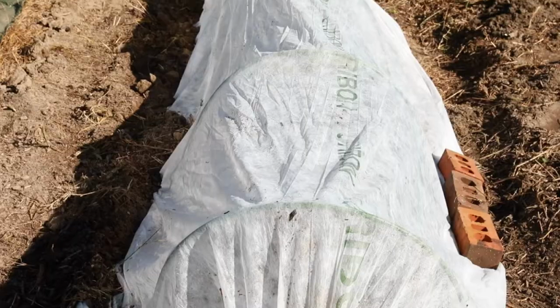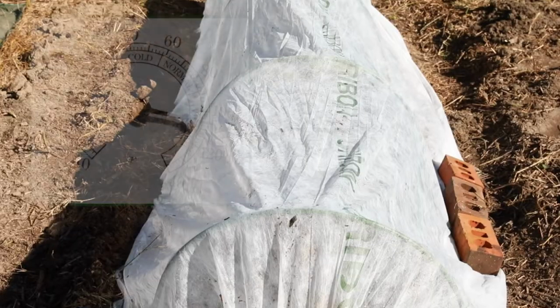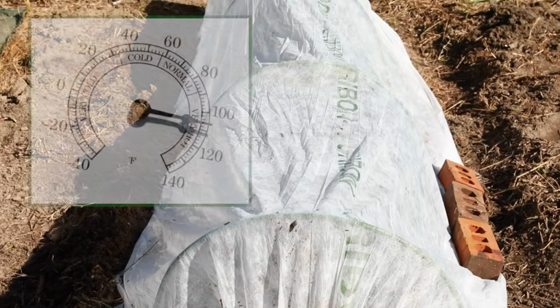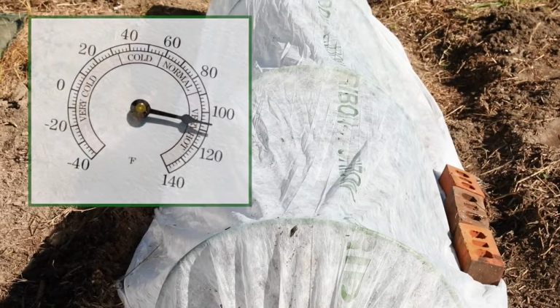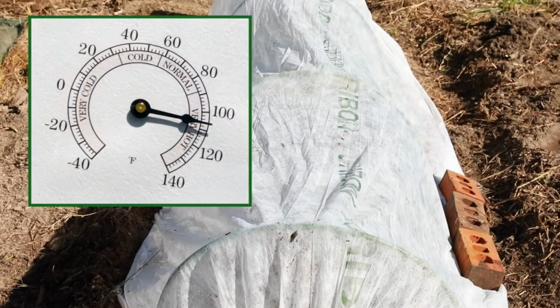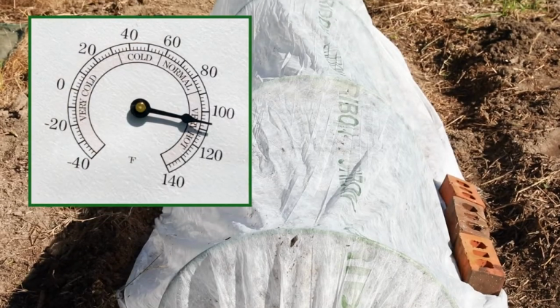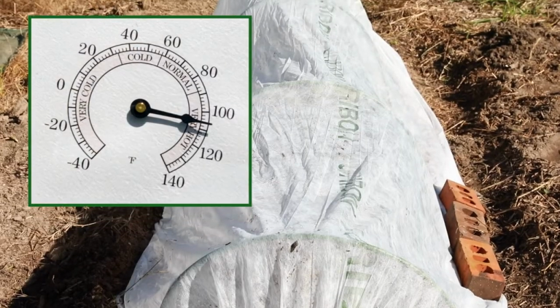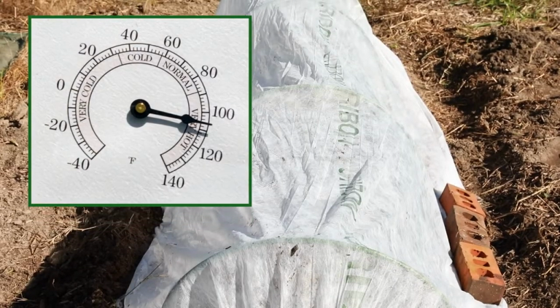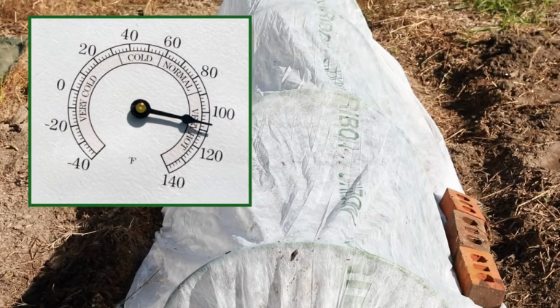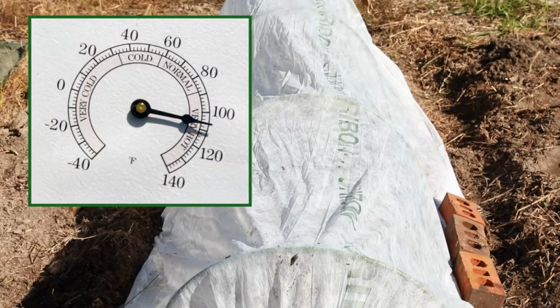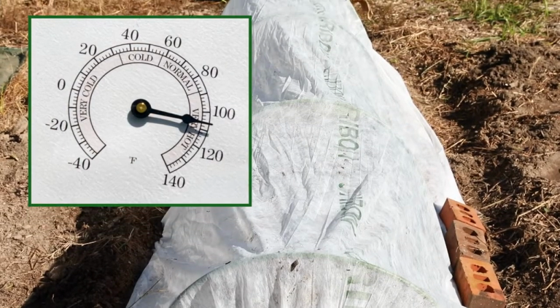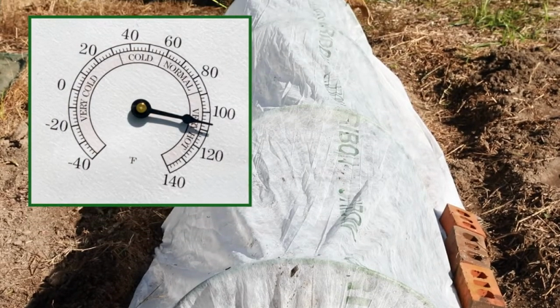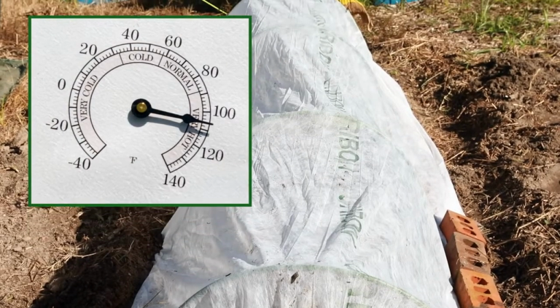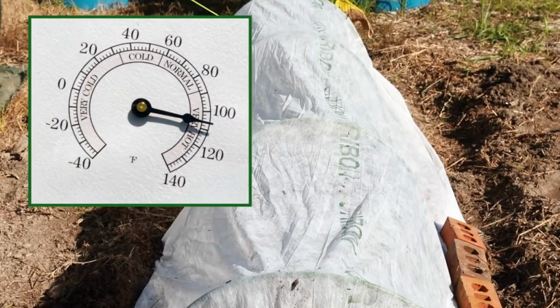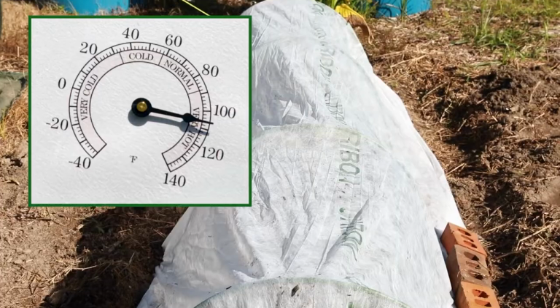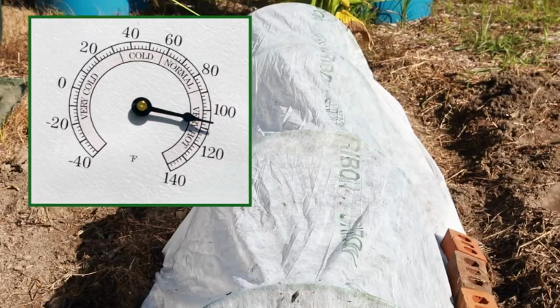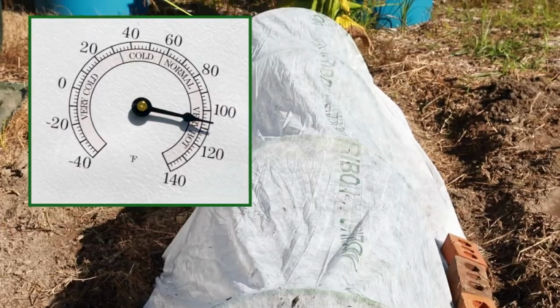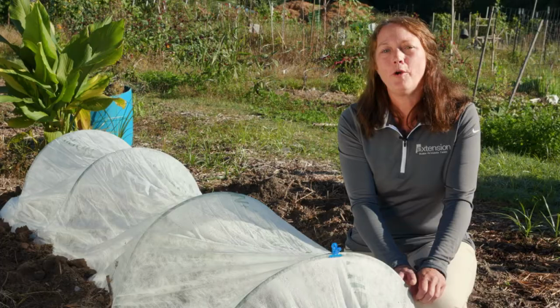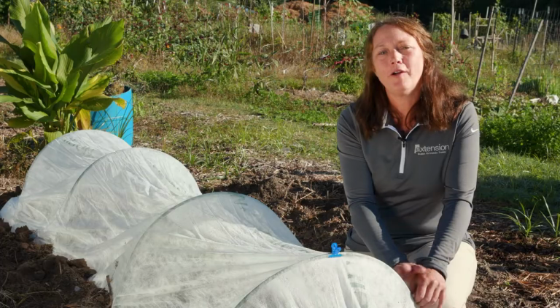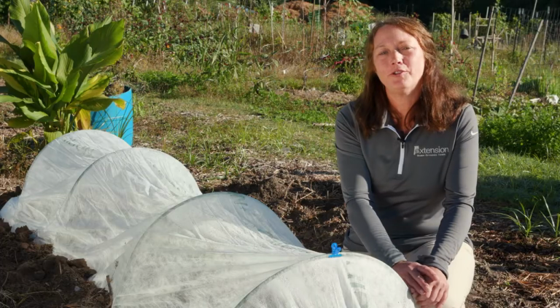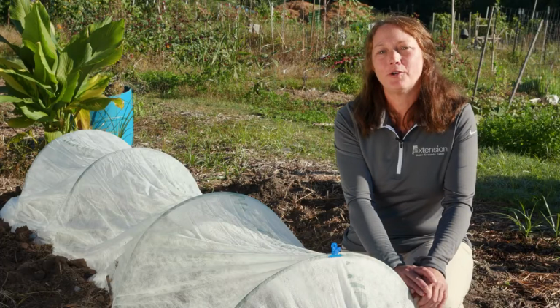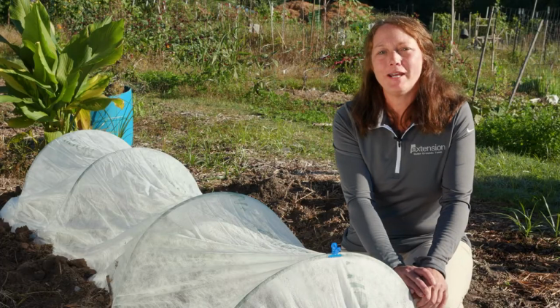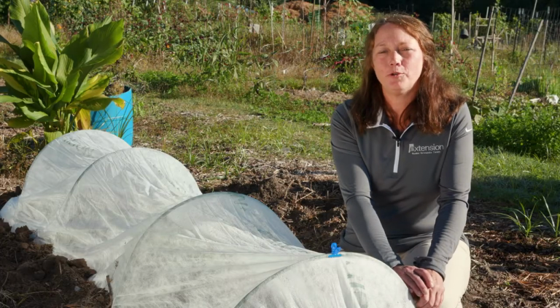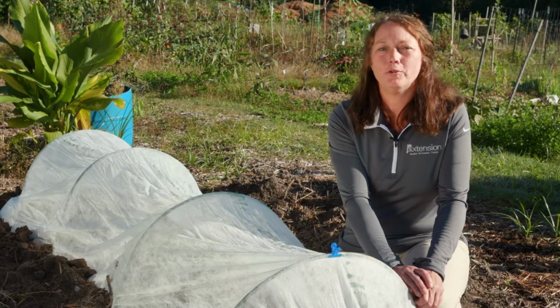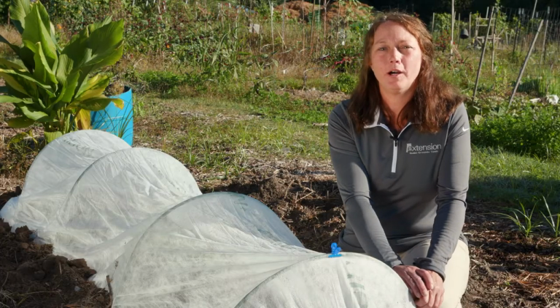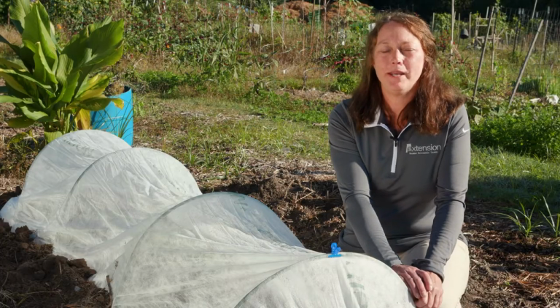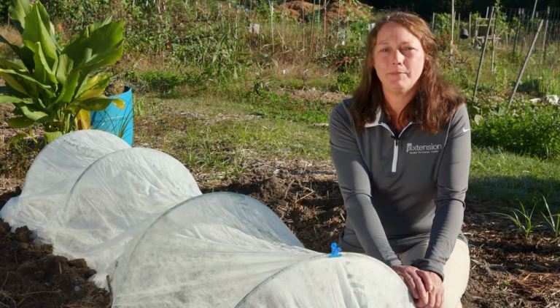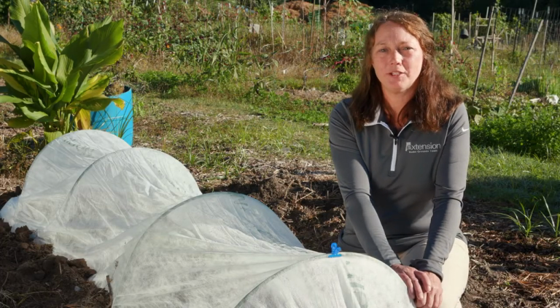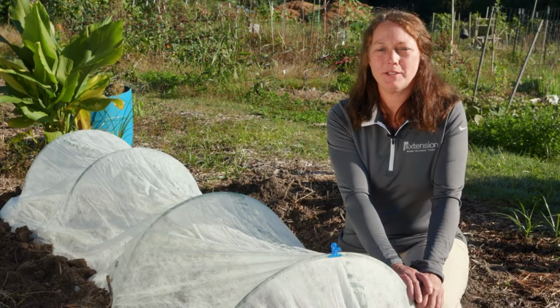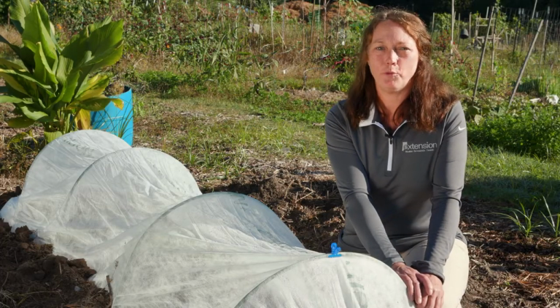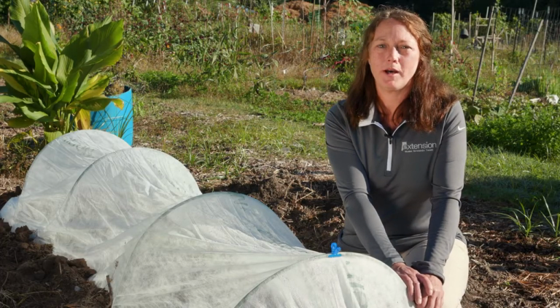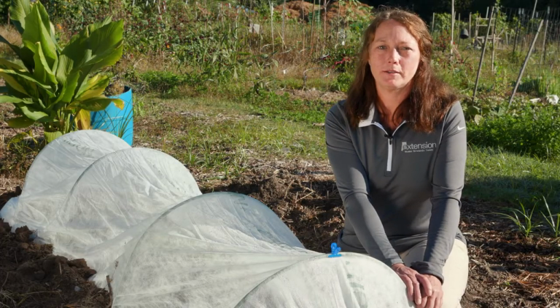Watch the temperature, as row covers can trap extra heat. Row covers are a great tool in our pest management tool box.